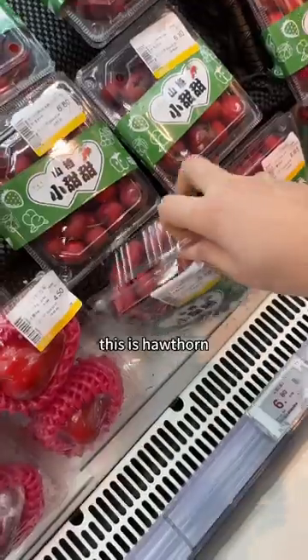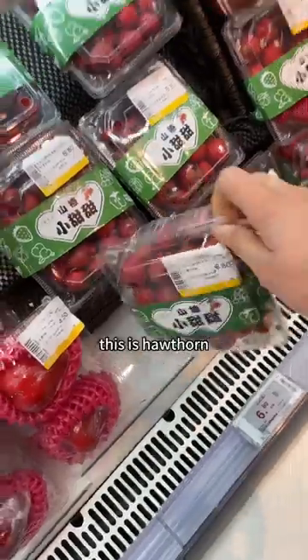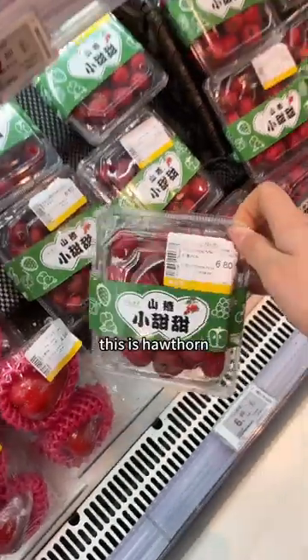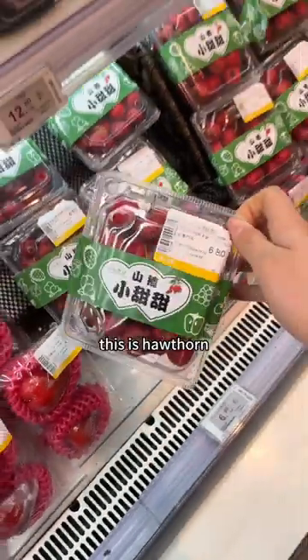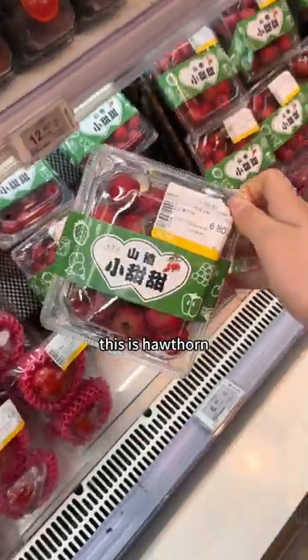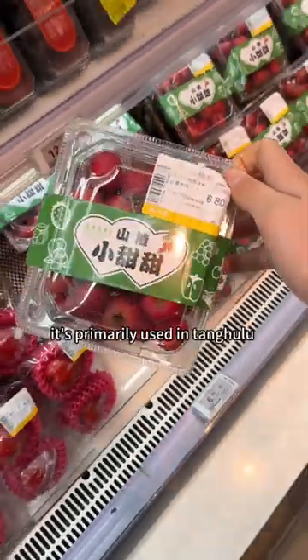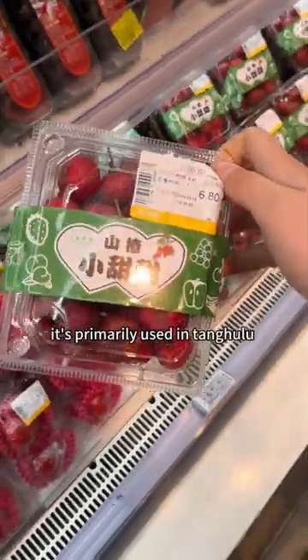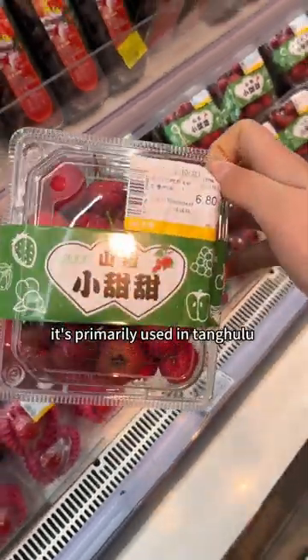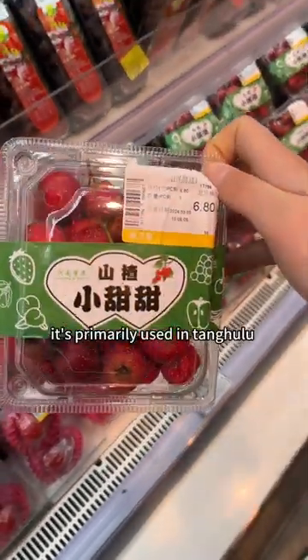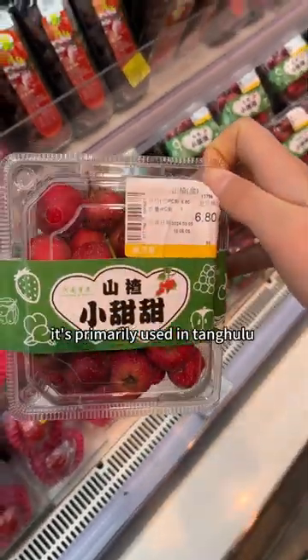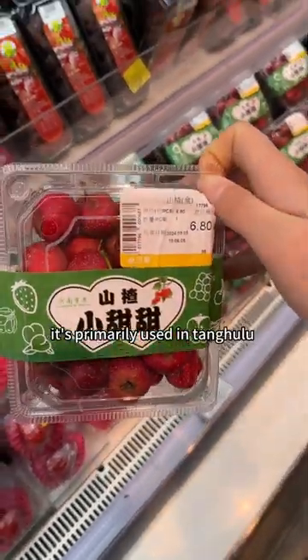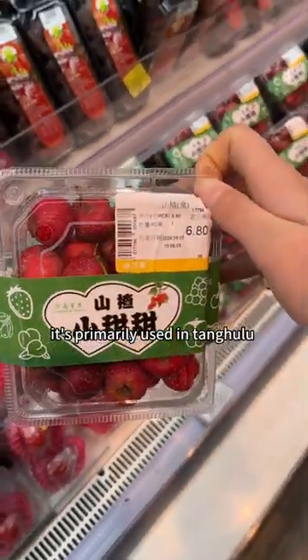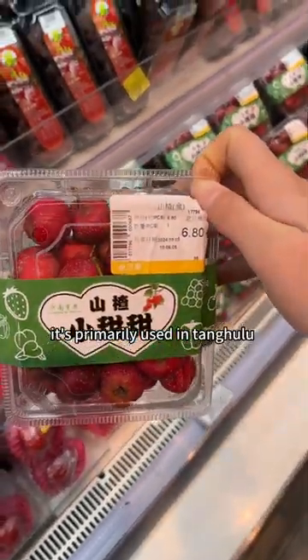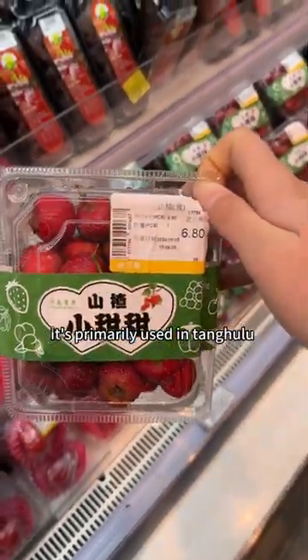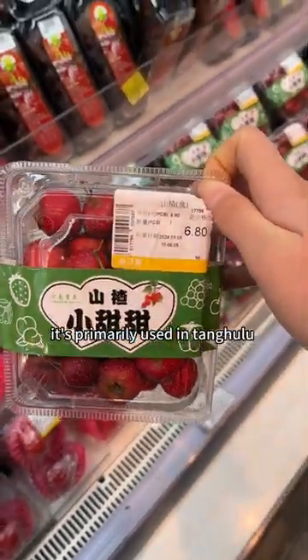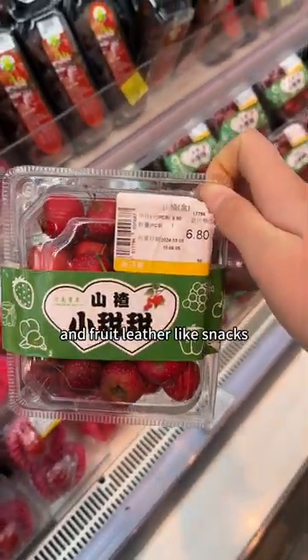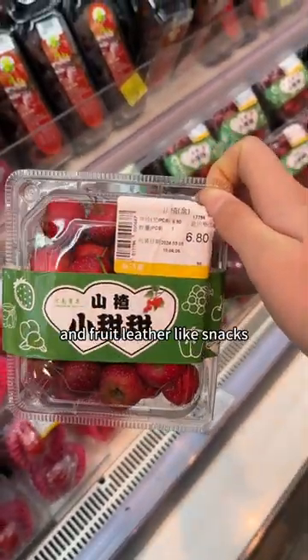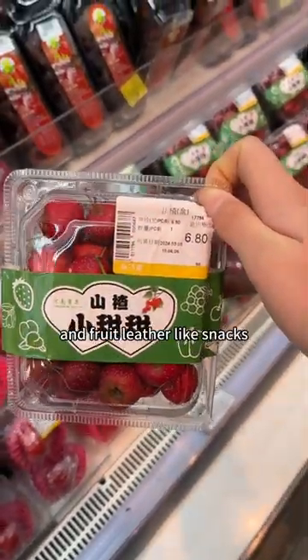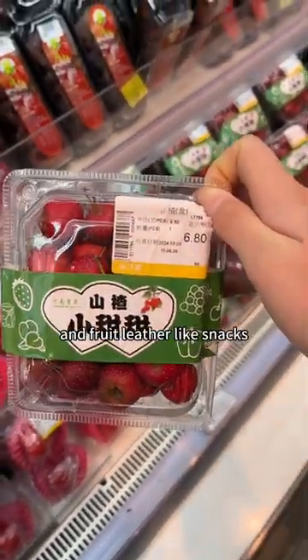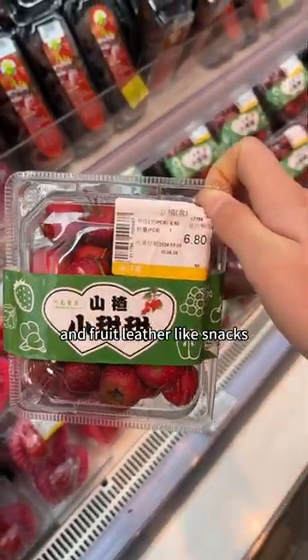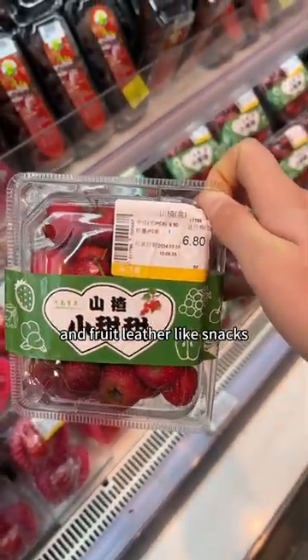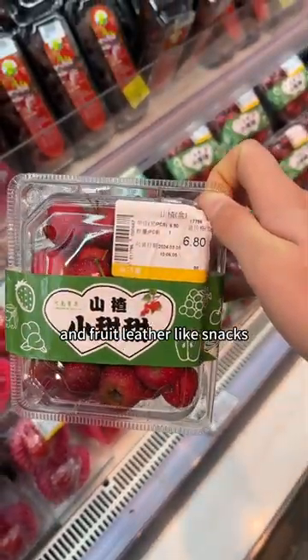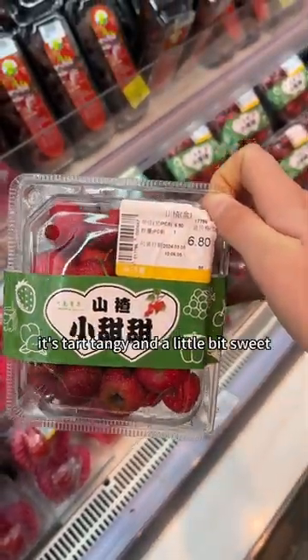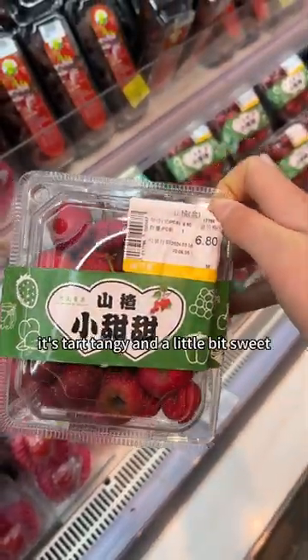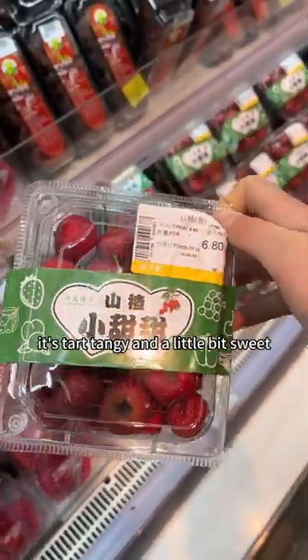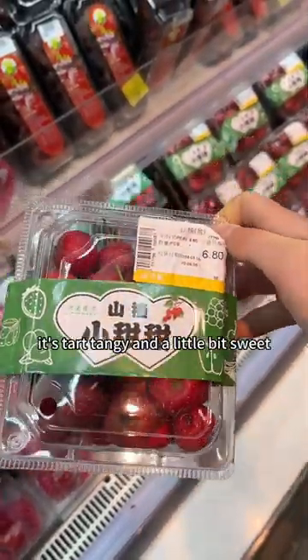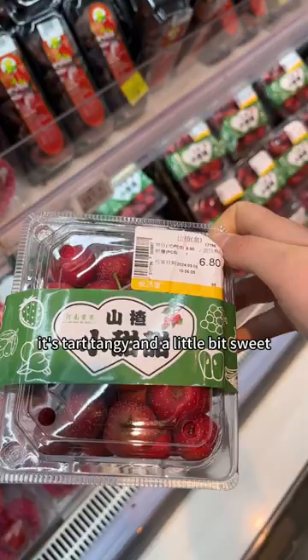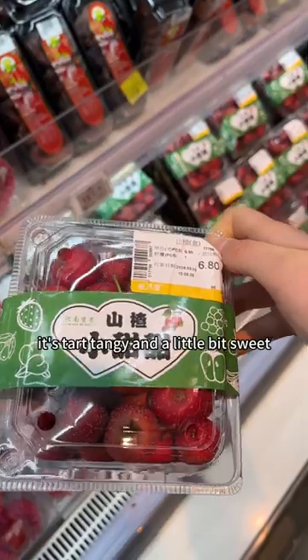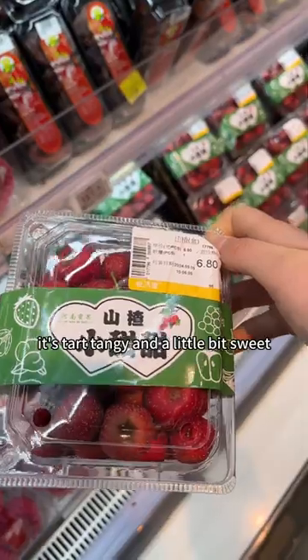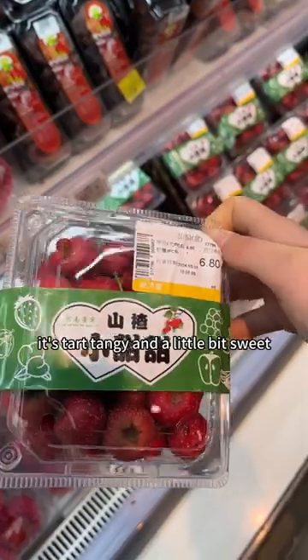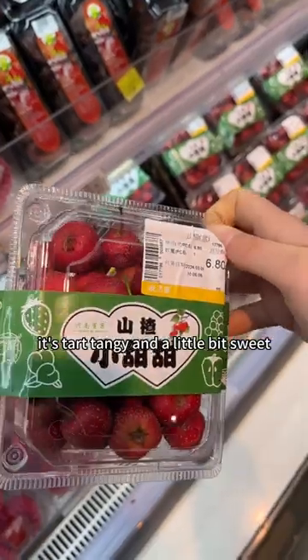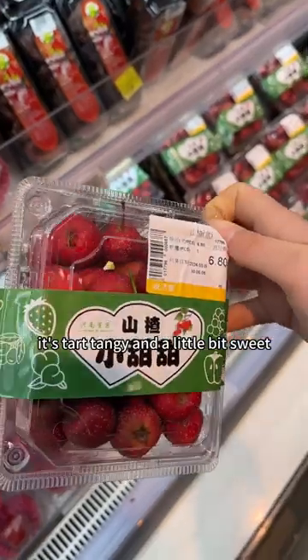This is hawthorn. It's primarily used in tanghulu and fruit leather-like snacks. It's tart, tangy, and a little bit sweet.